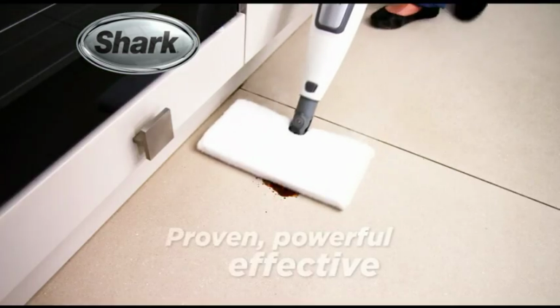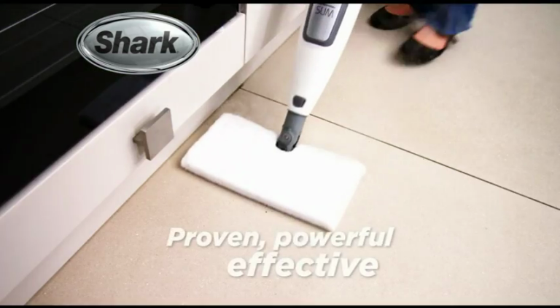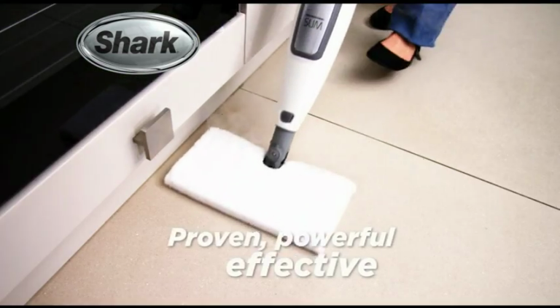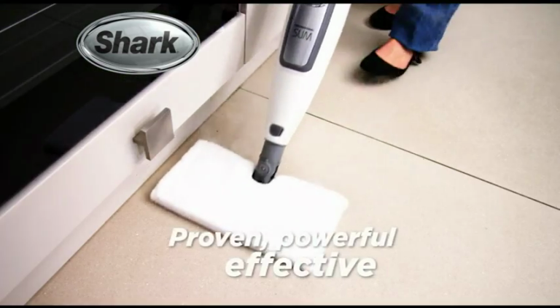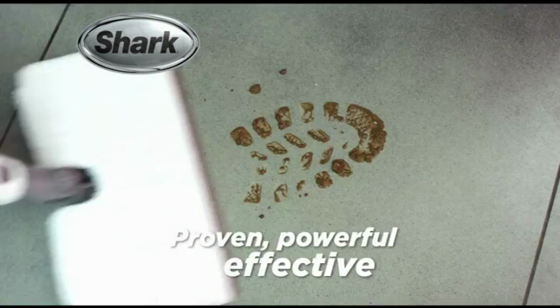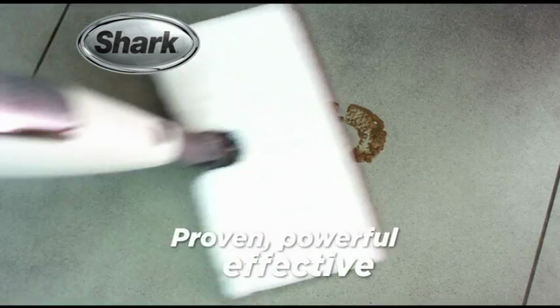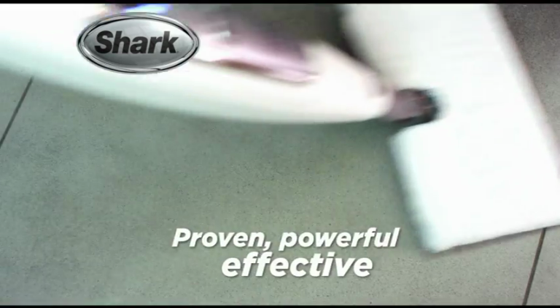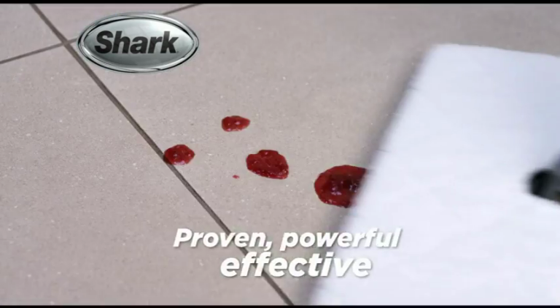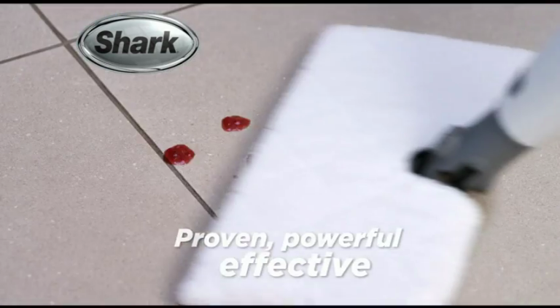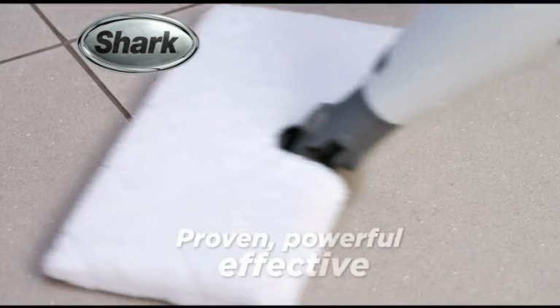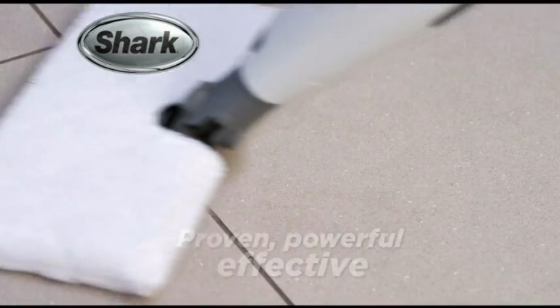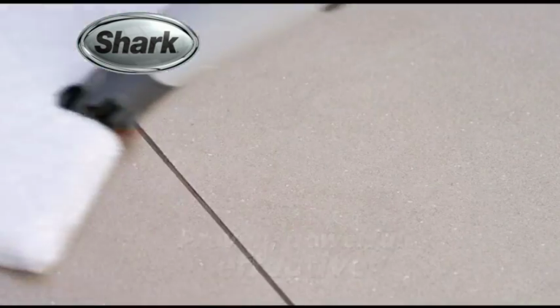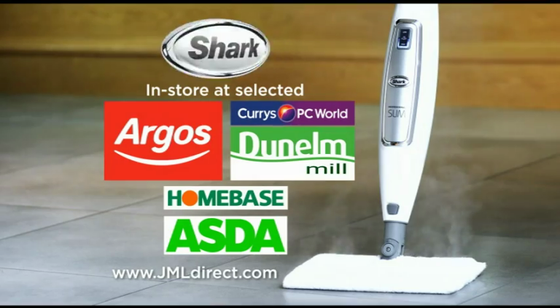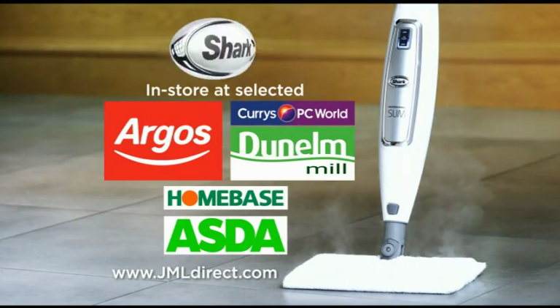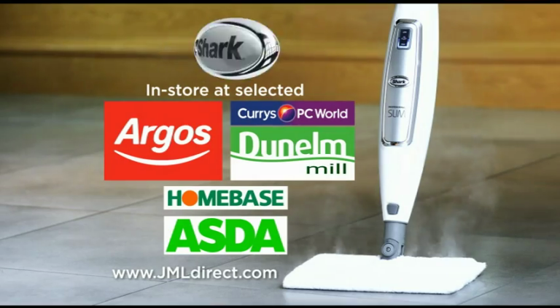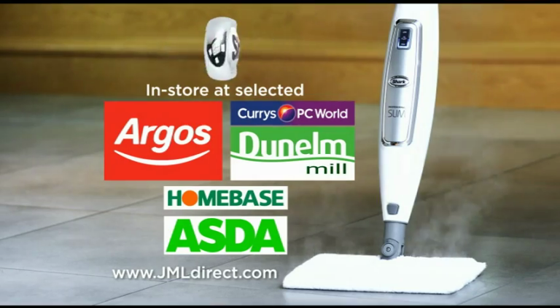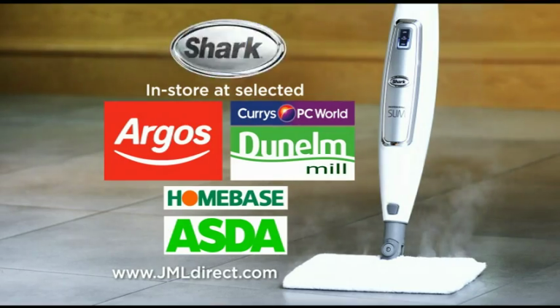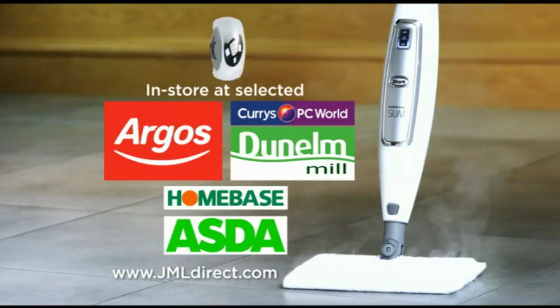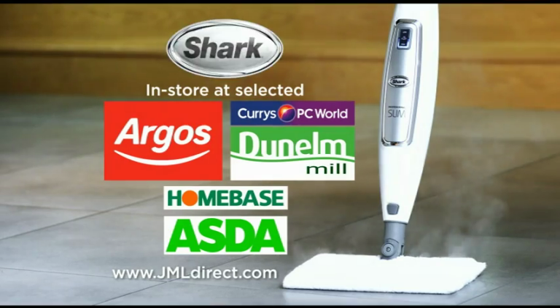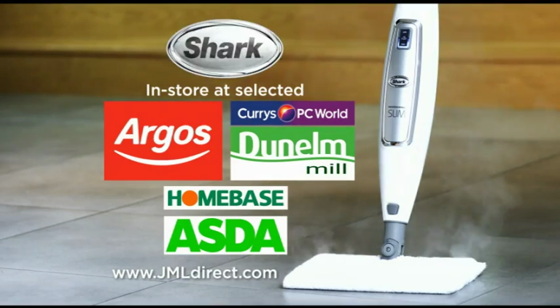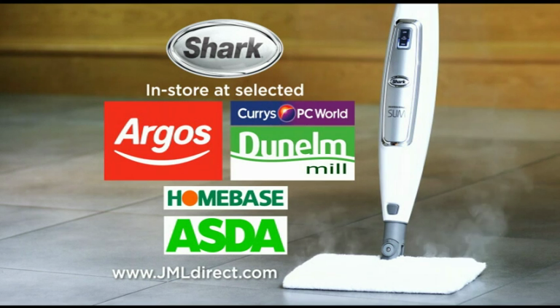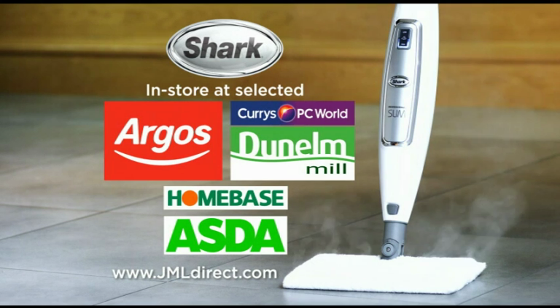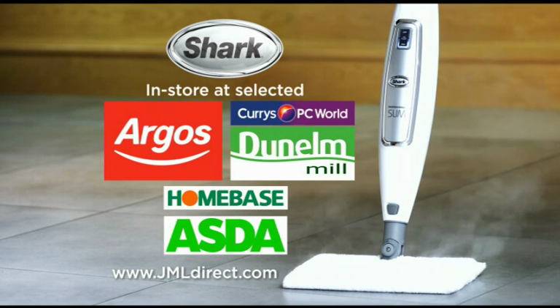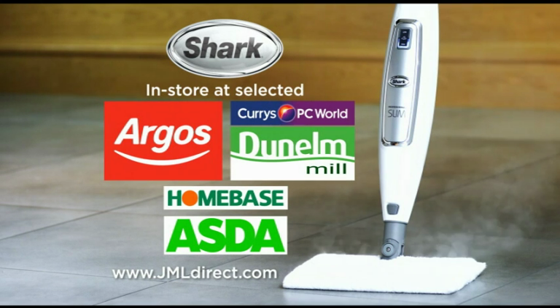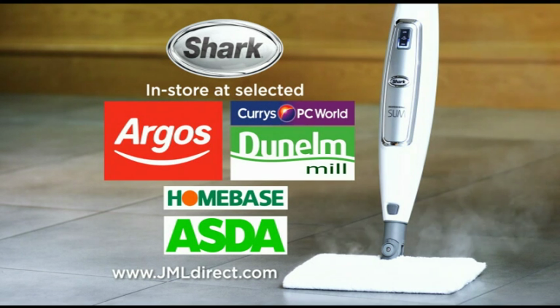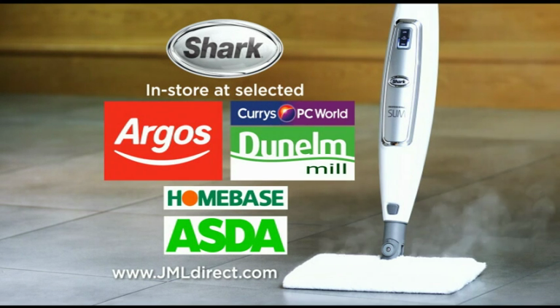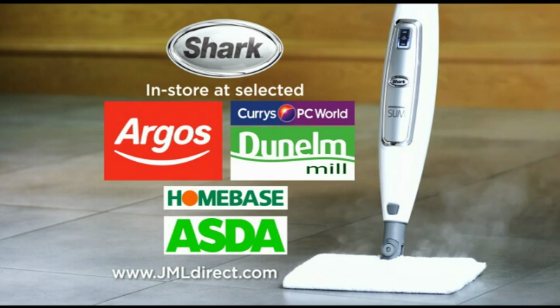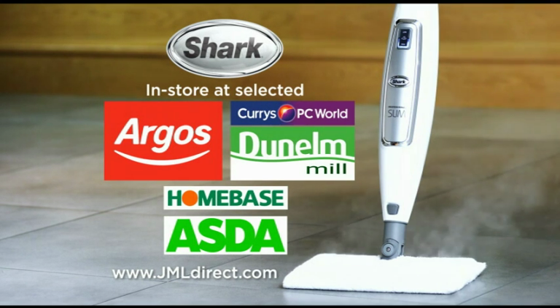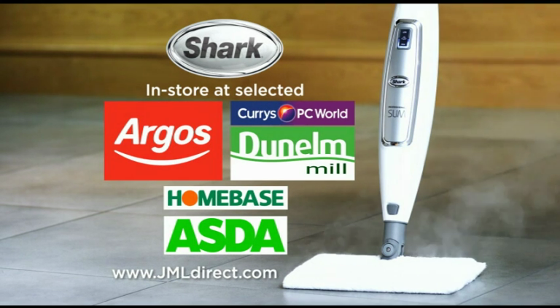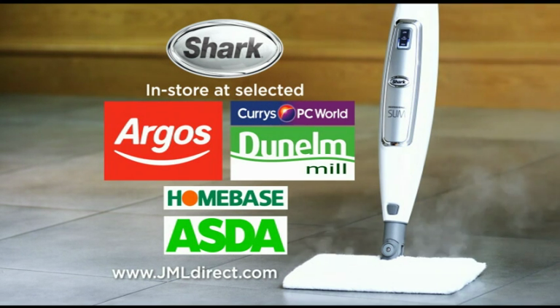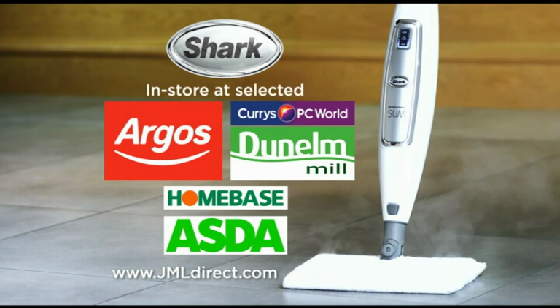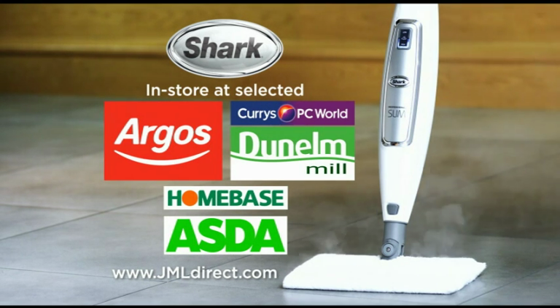Shark. Proven, powerful and effective. Available at Argos, Currys, Dunelm Mill, Homebase and Asda.